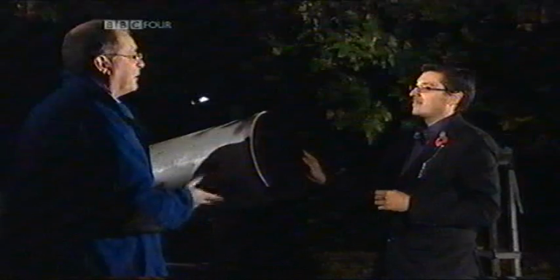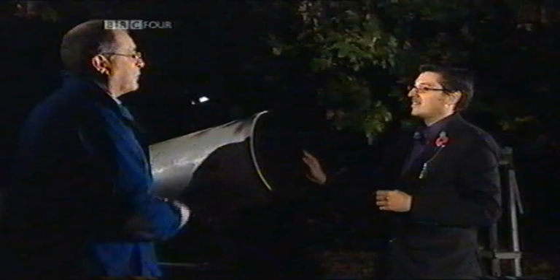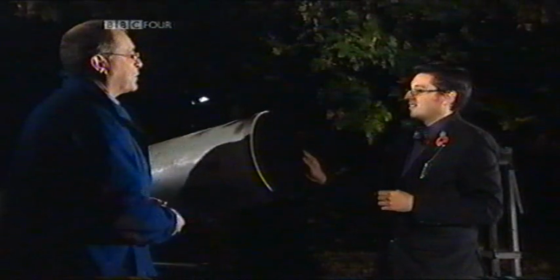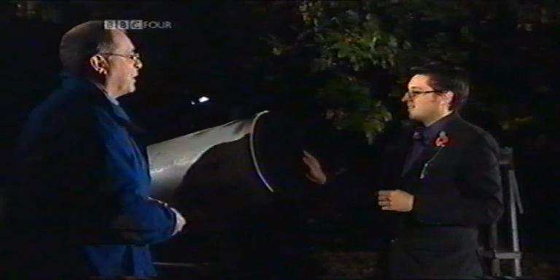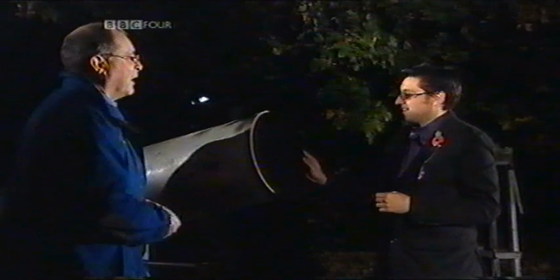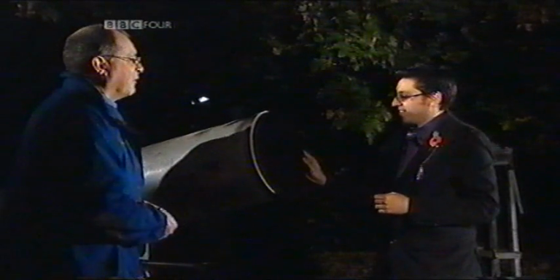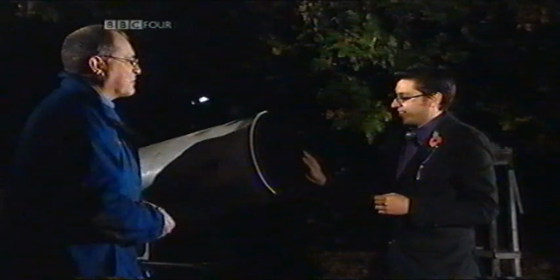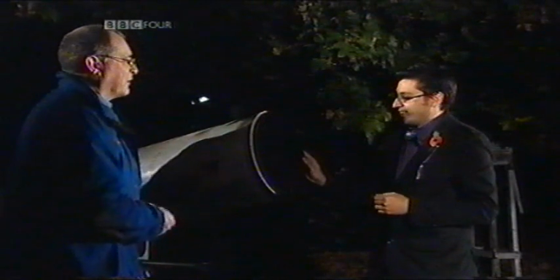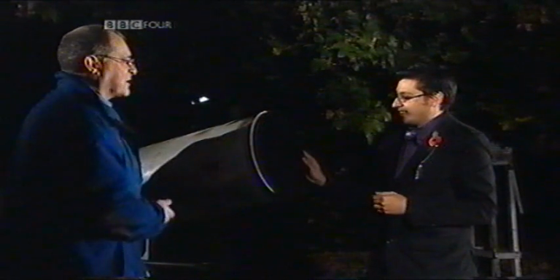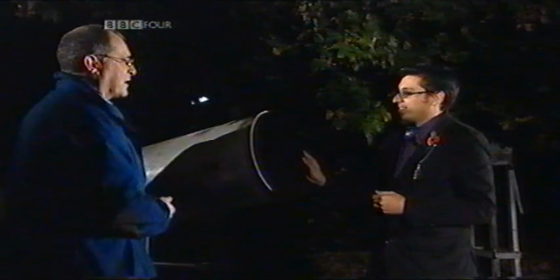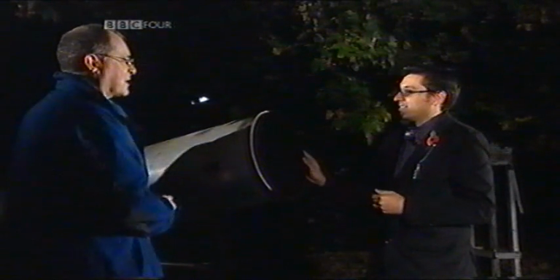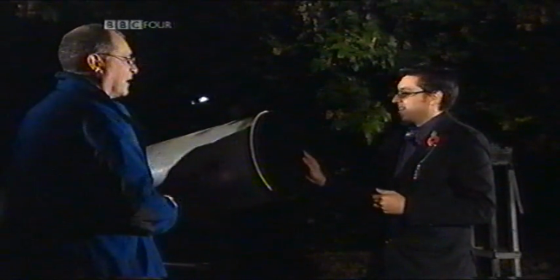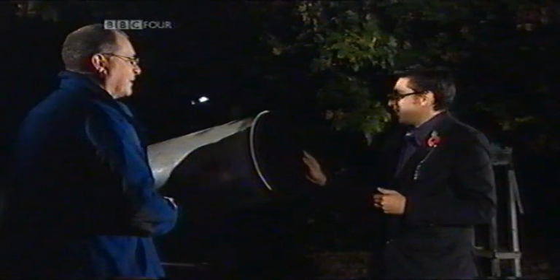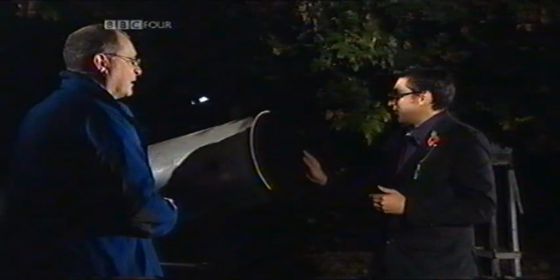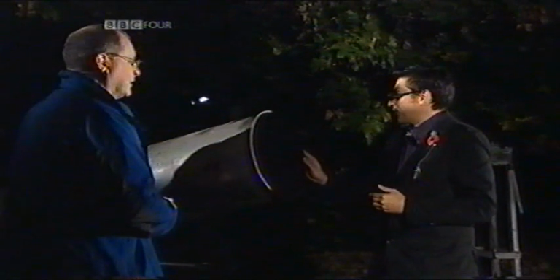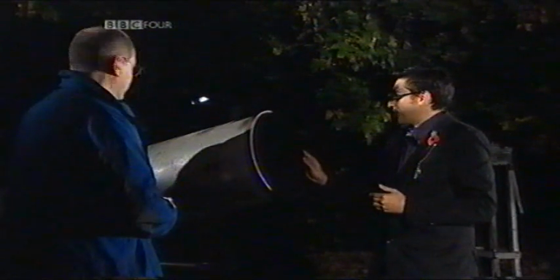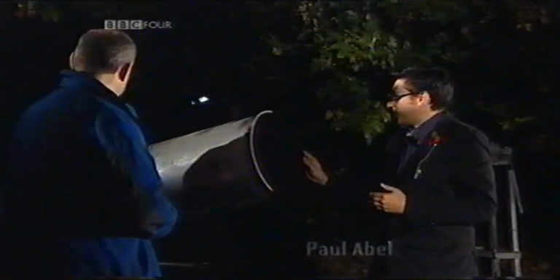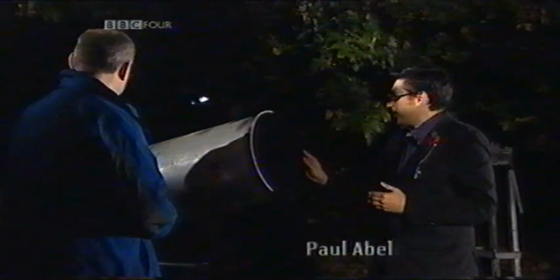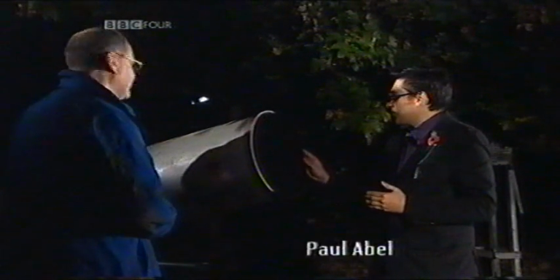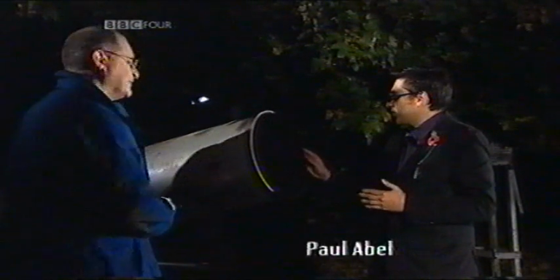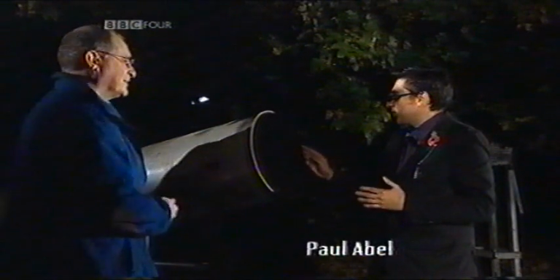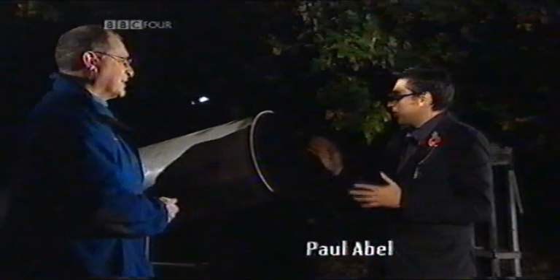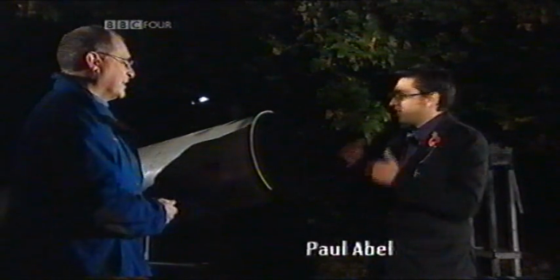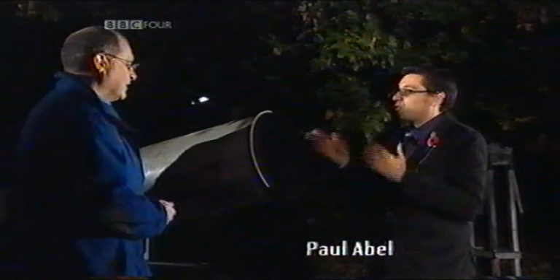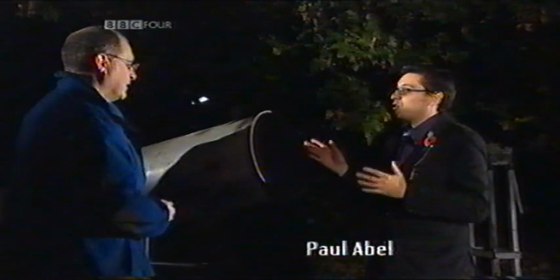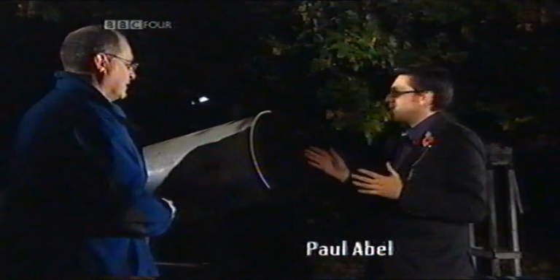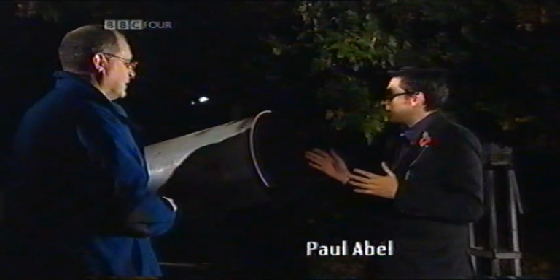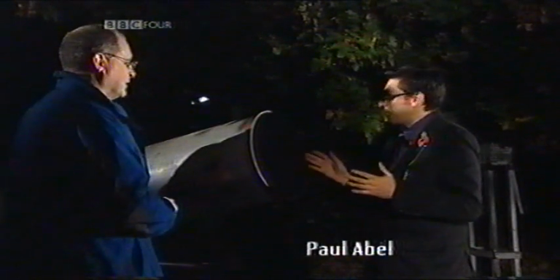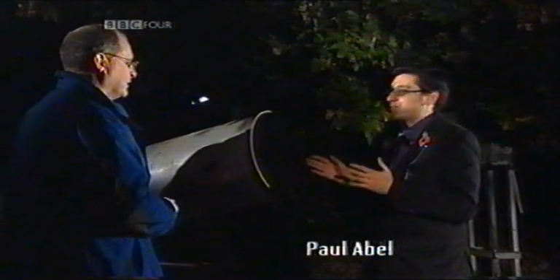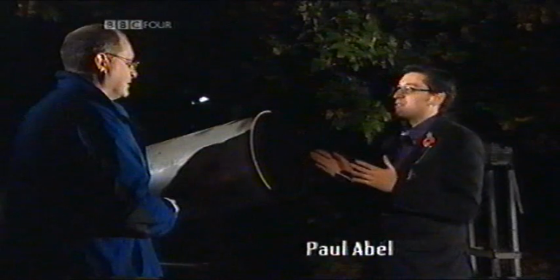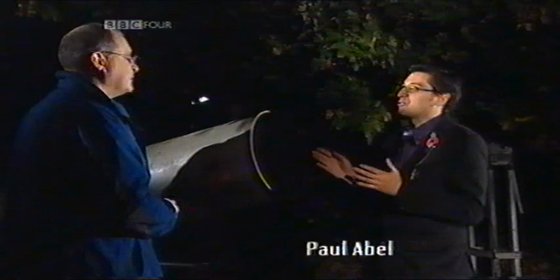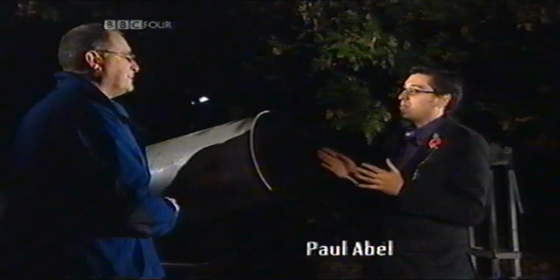Wonderful 12 and a half inch reflecting telescope. It's a great one, especially for lunar and planetary astronomy.